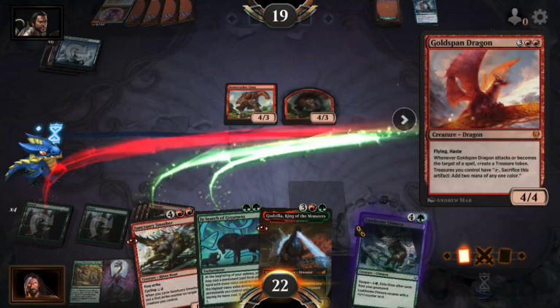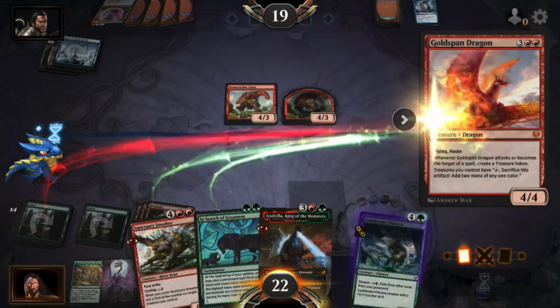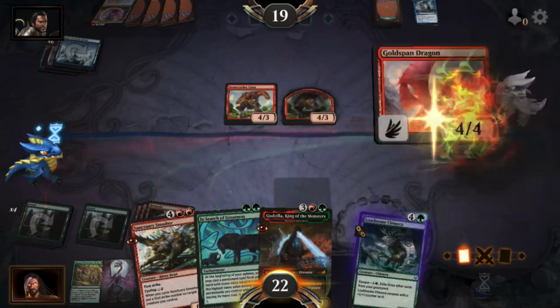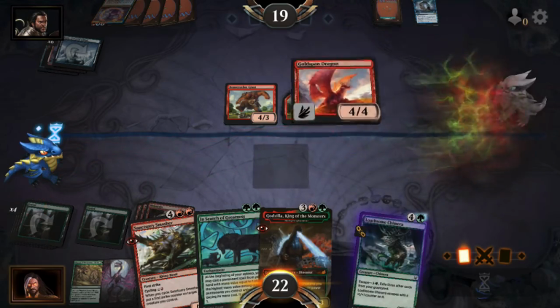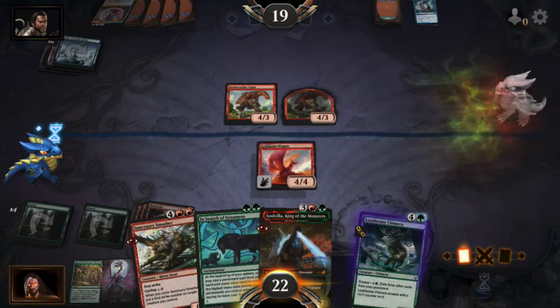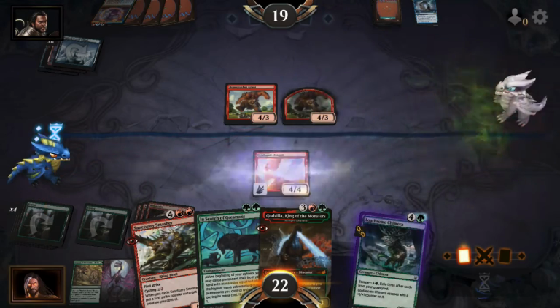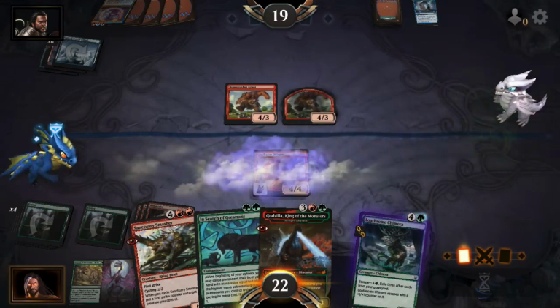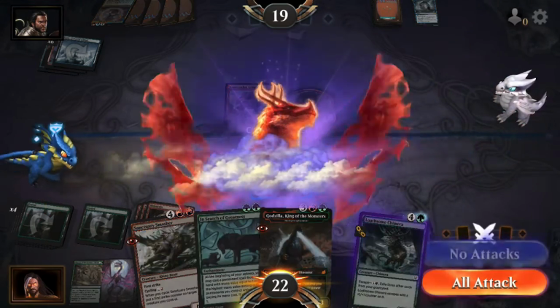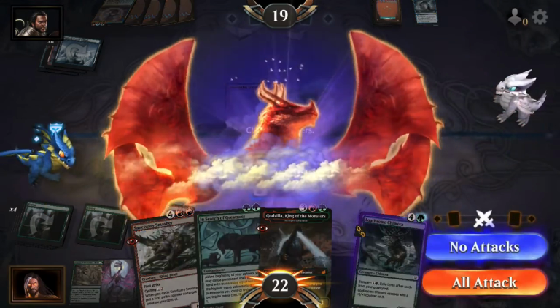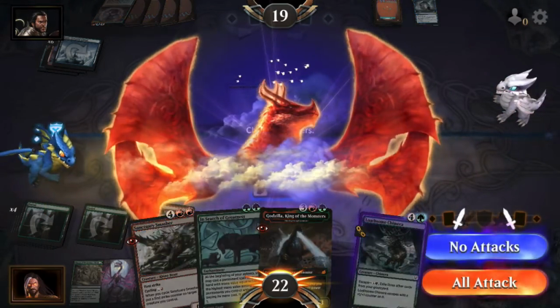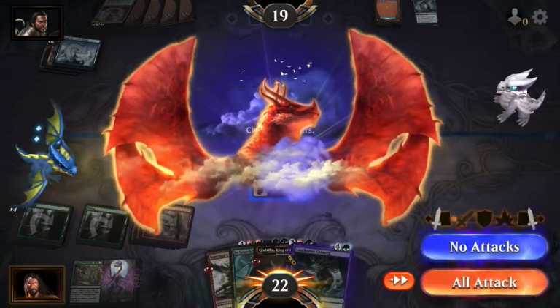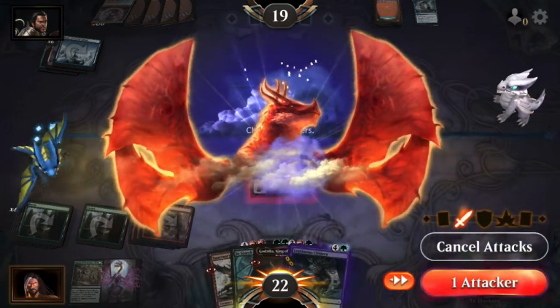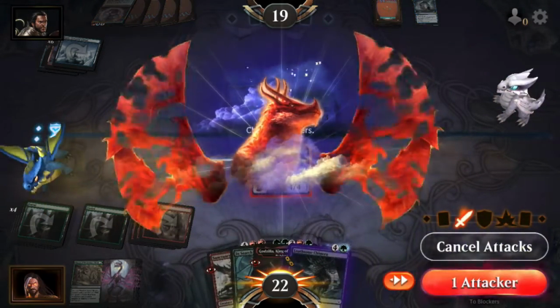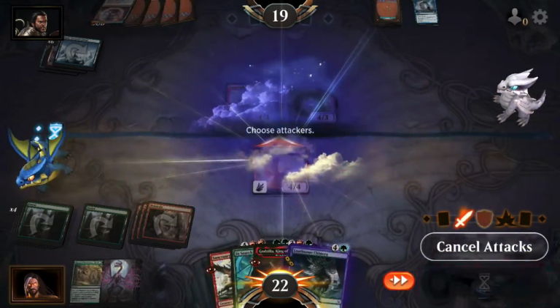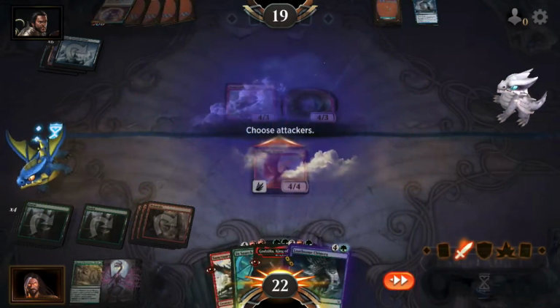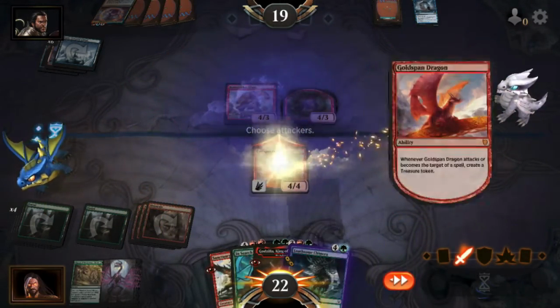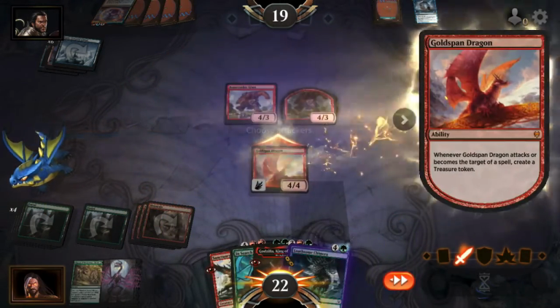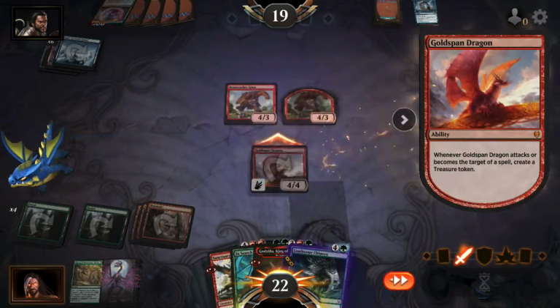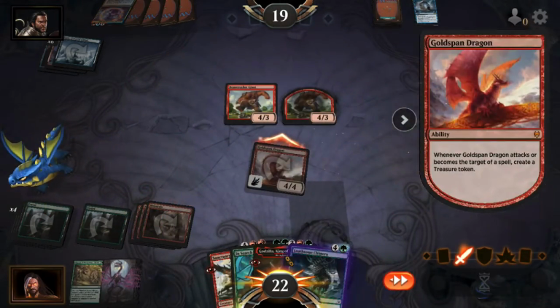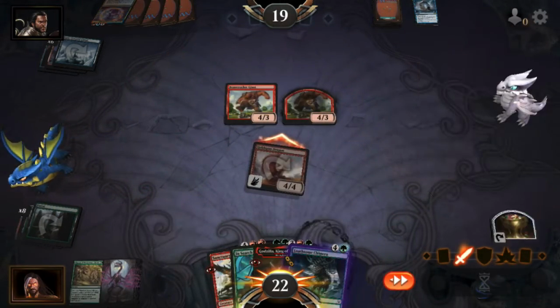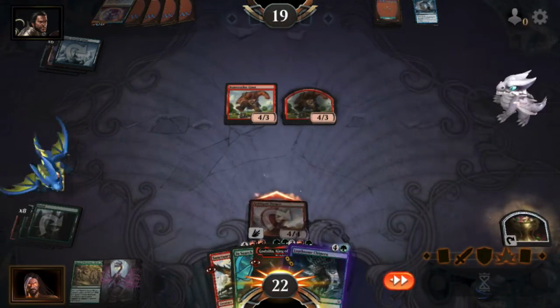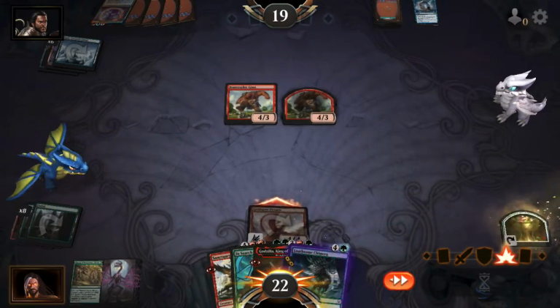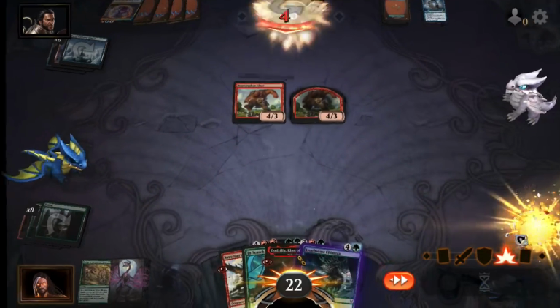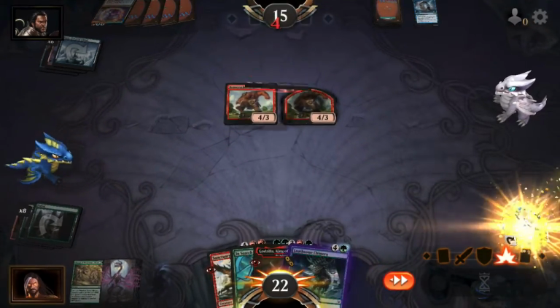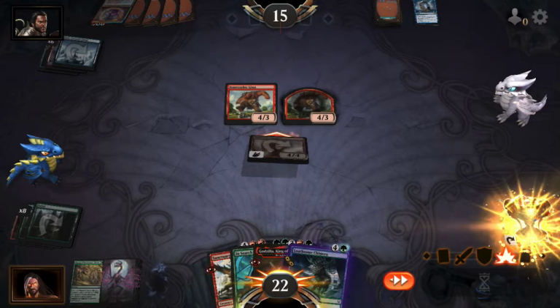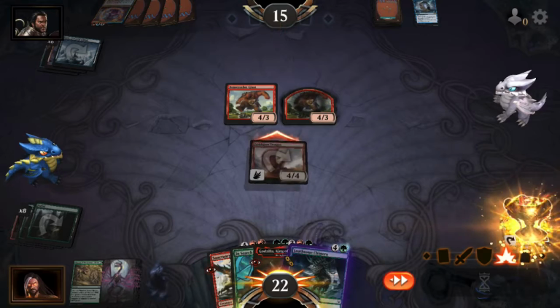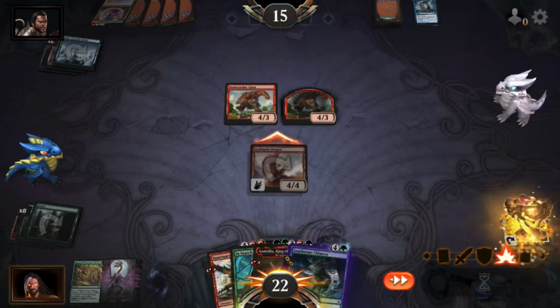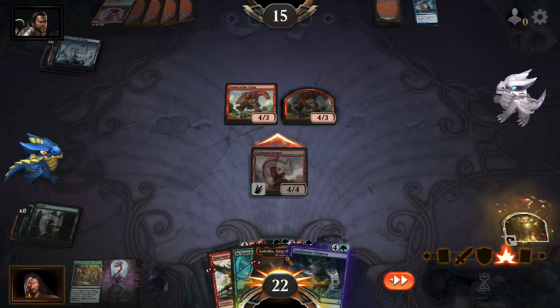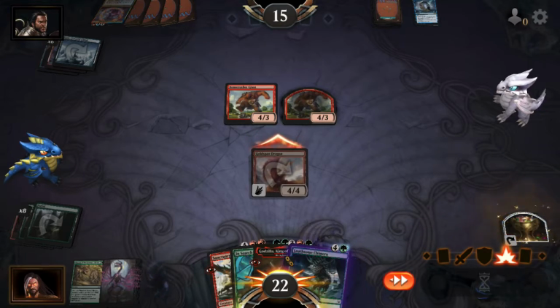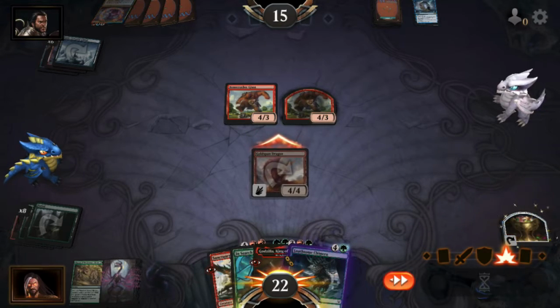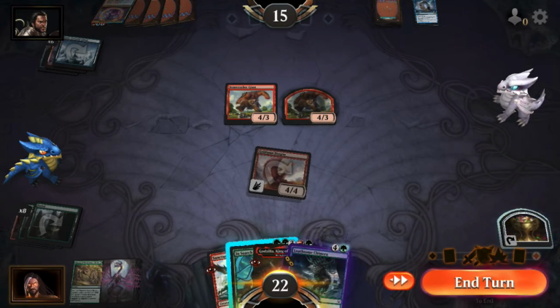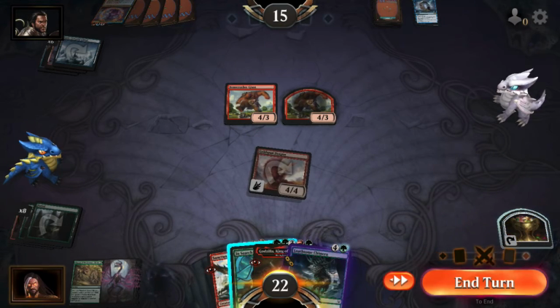So I'll play Goldspan. Go attacking. Make a treasure. Hit him with 15.